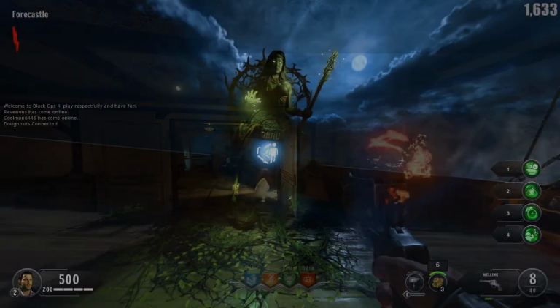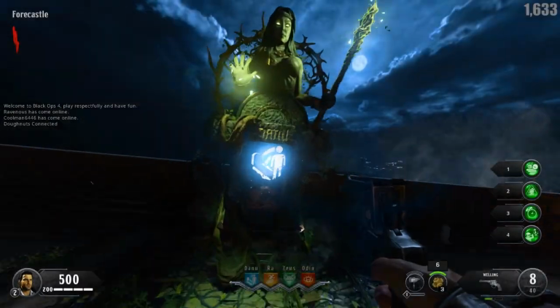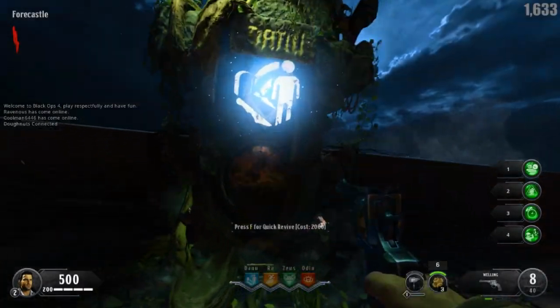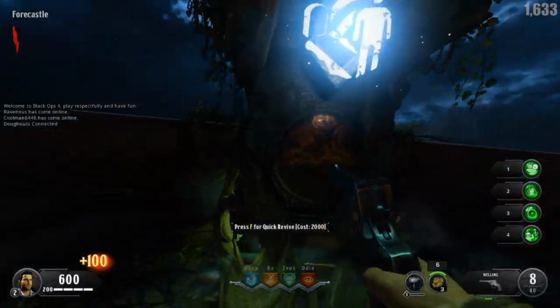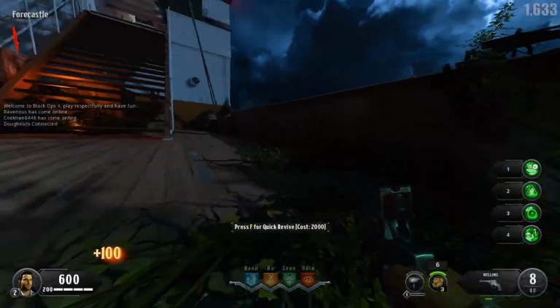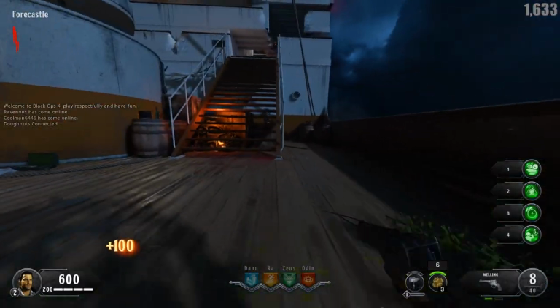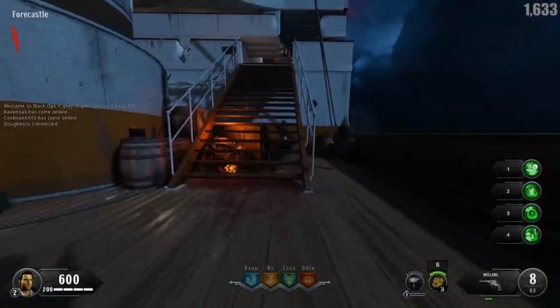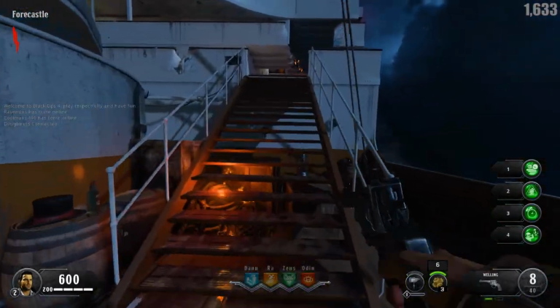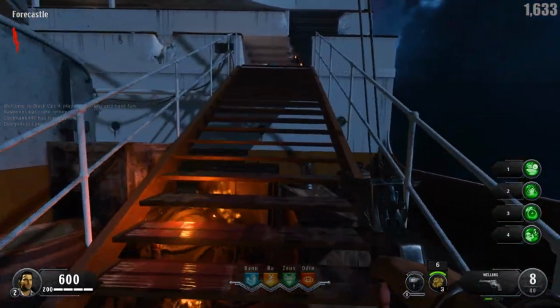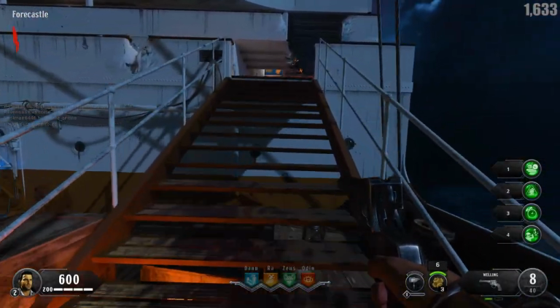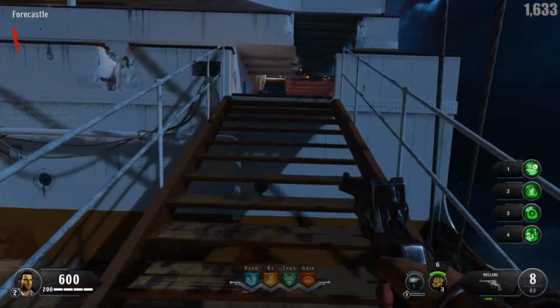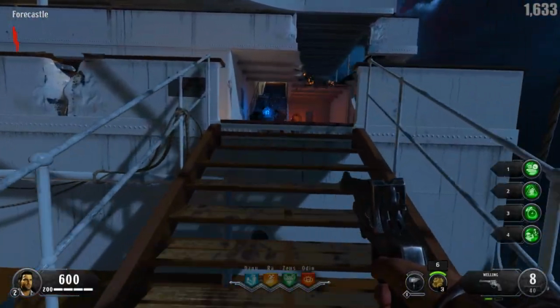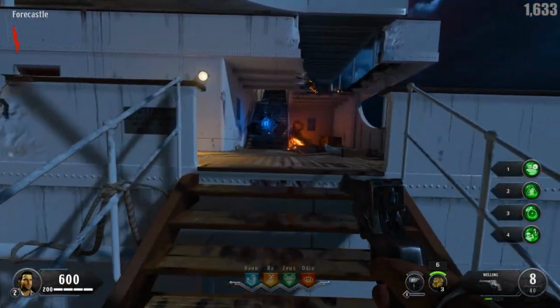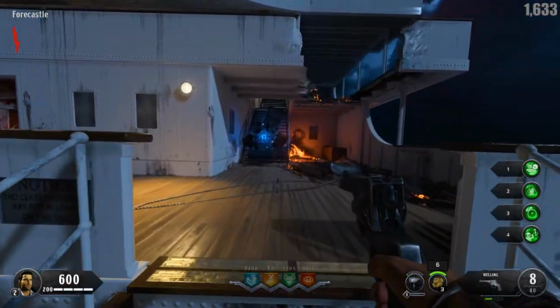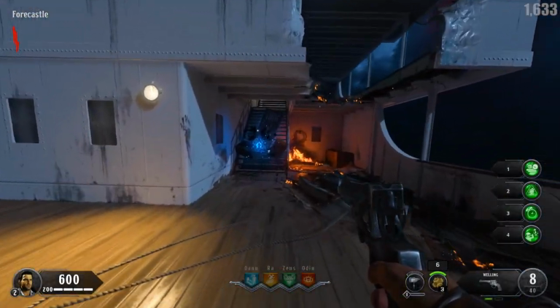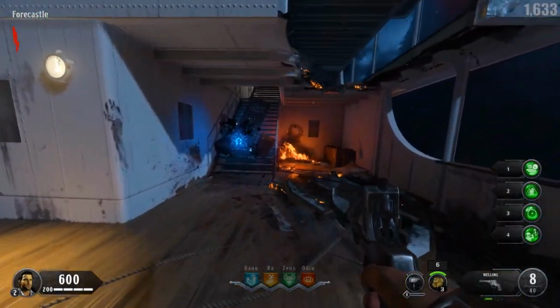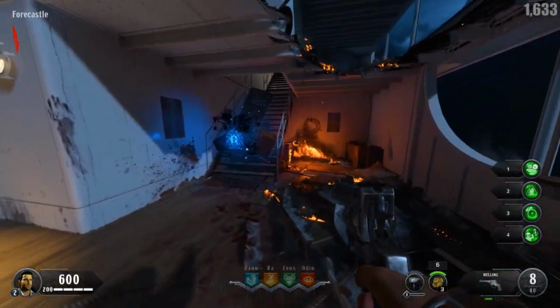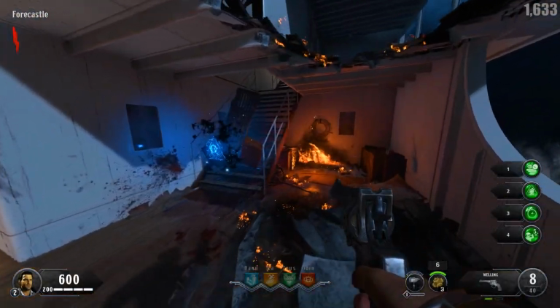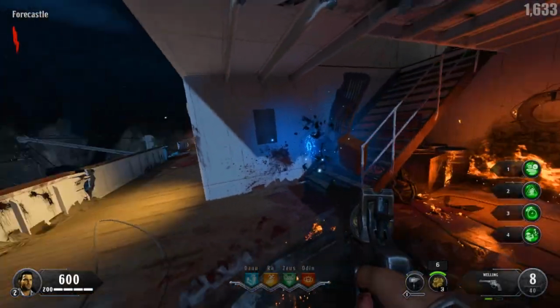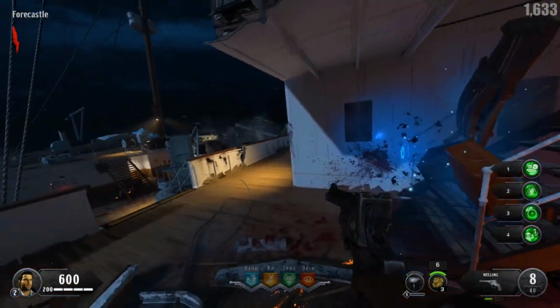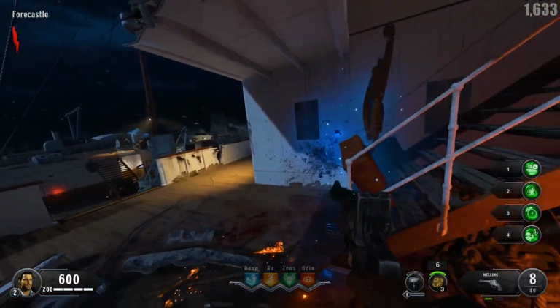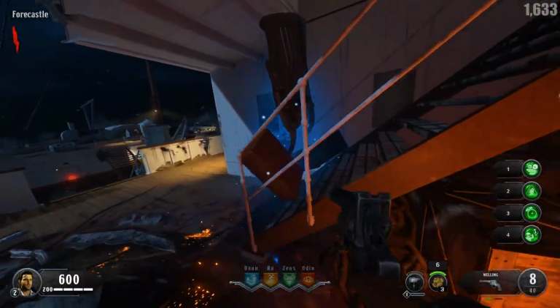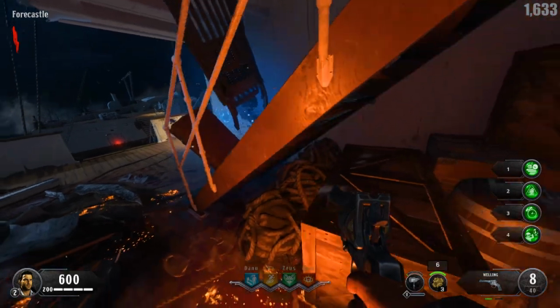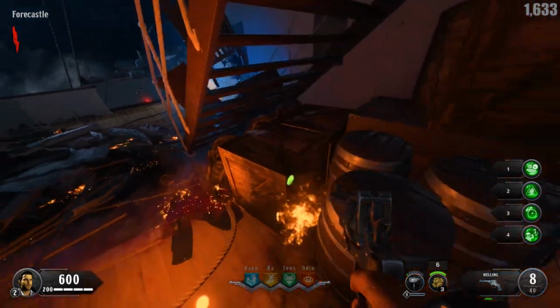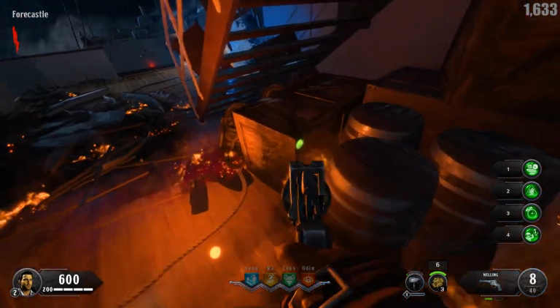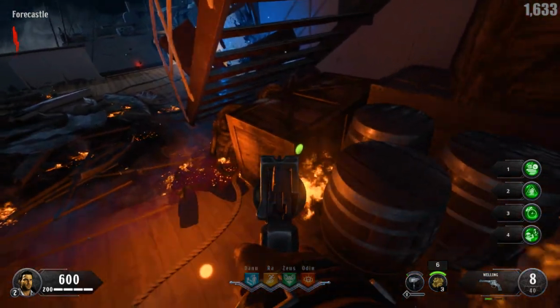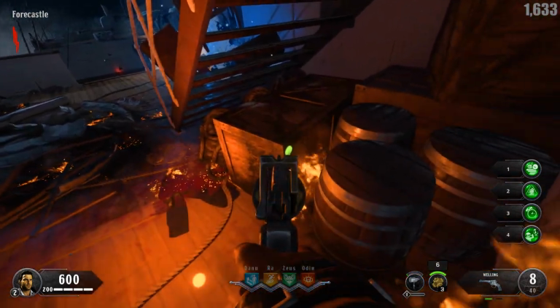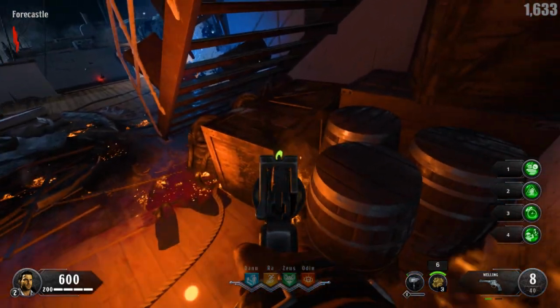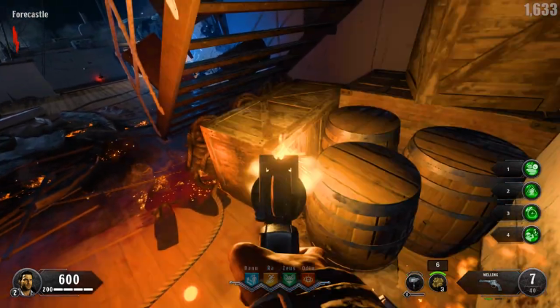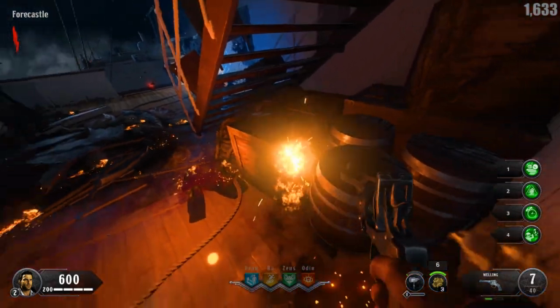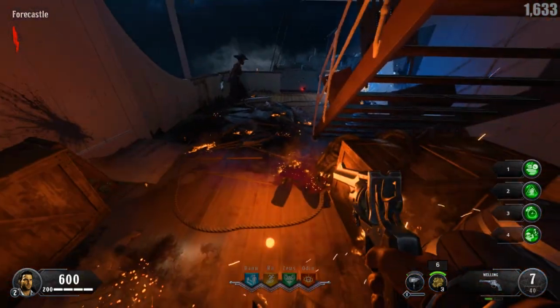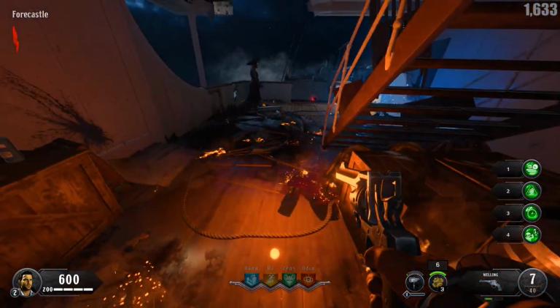The first coin is going to be within the spawn room. If you go to the right up the stairs, it's going to be on the back section of this box right here.